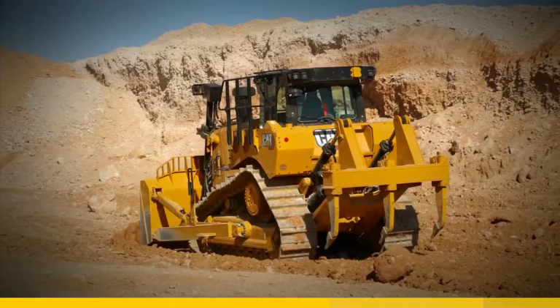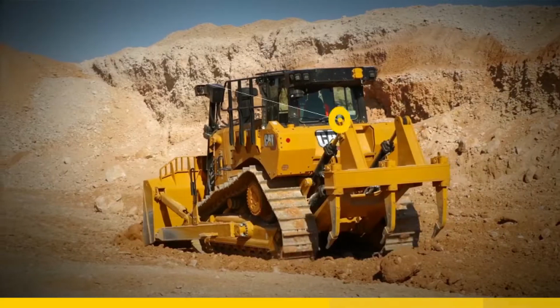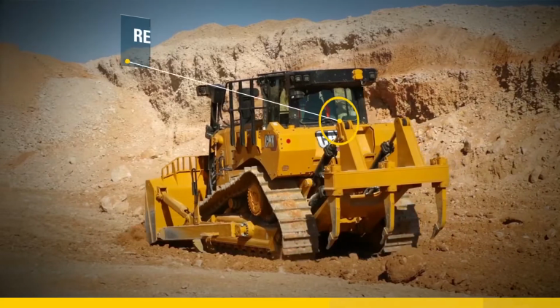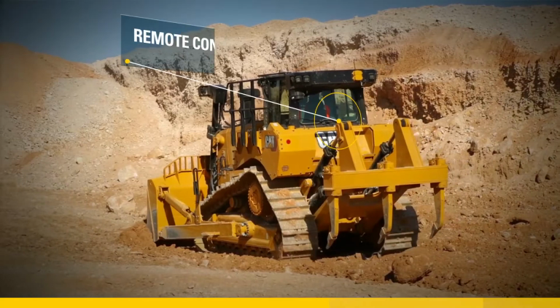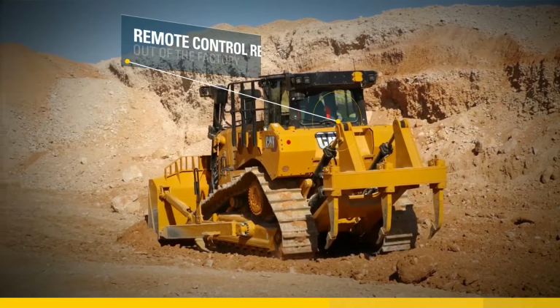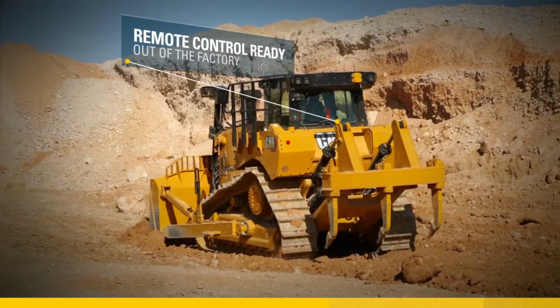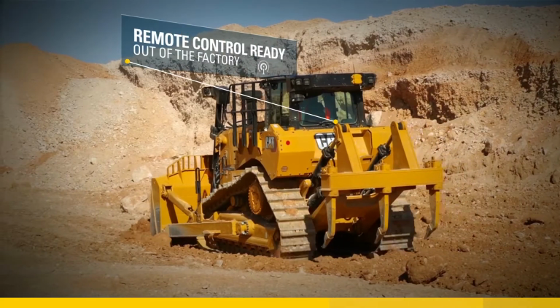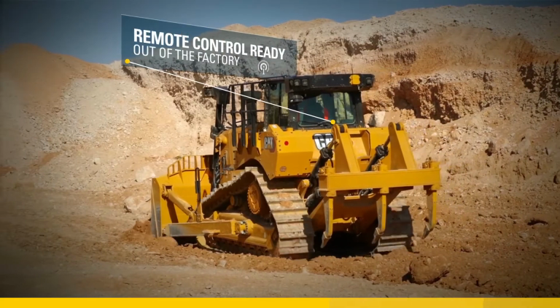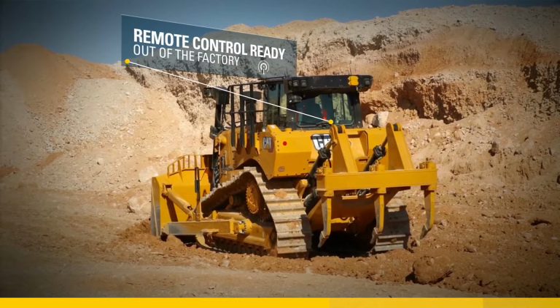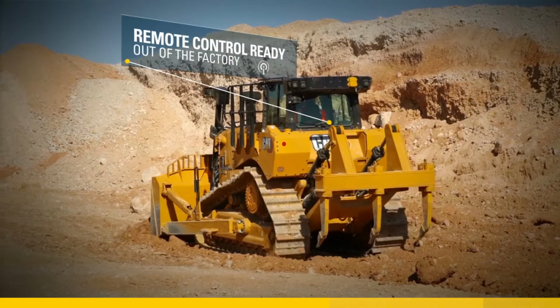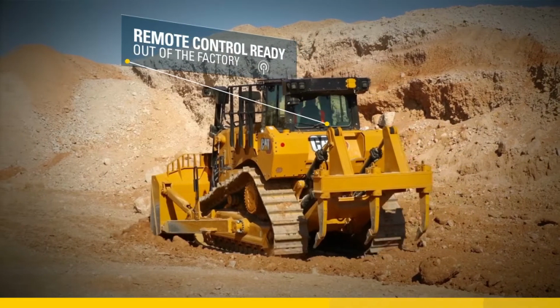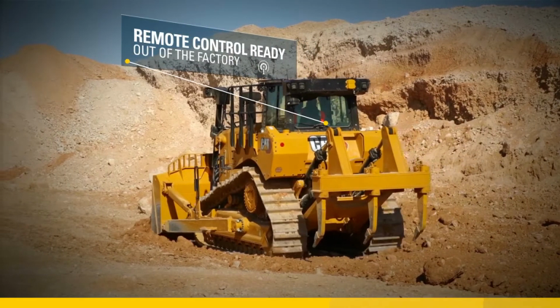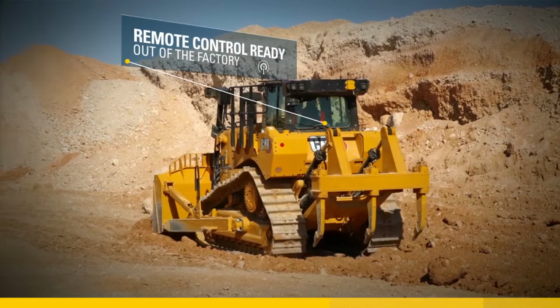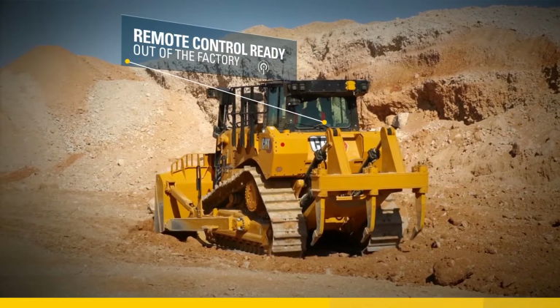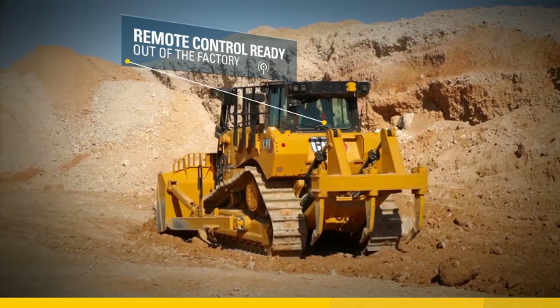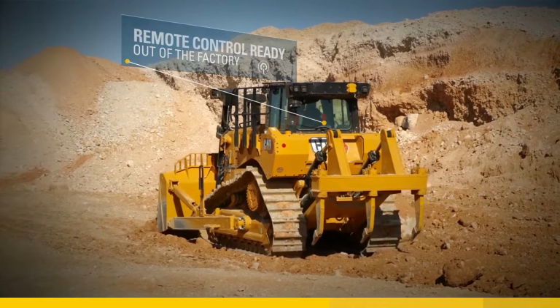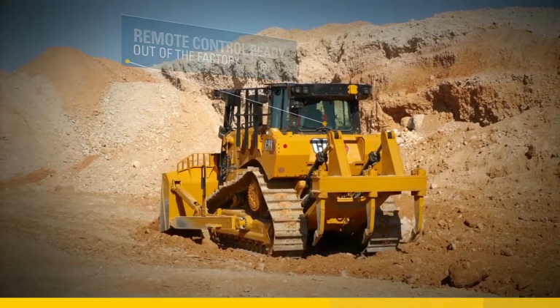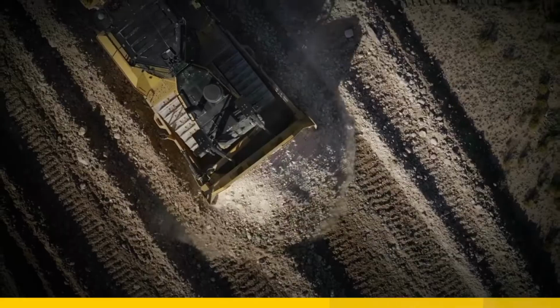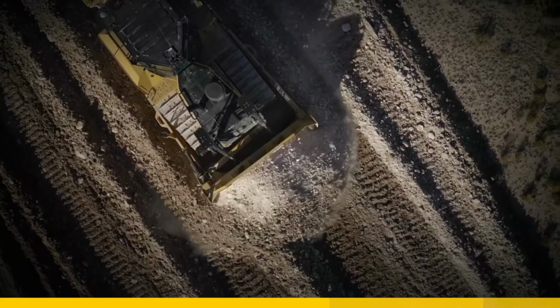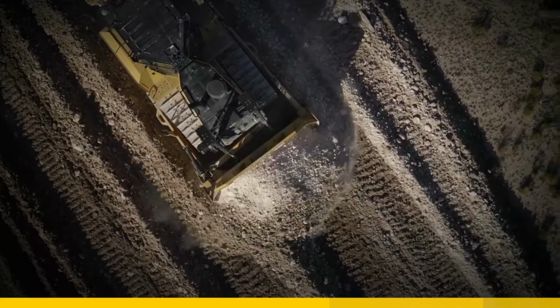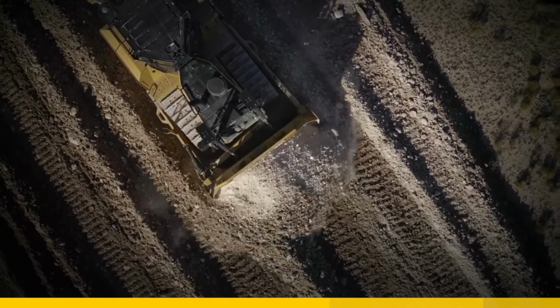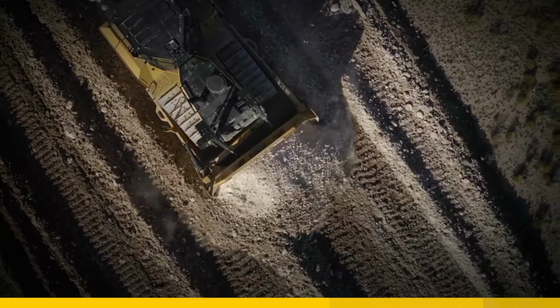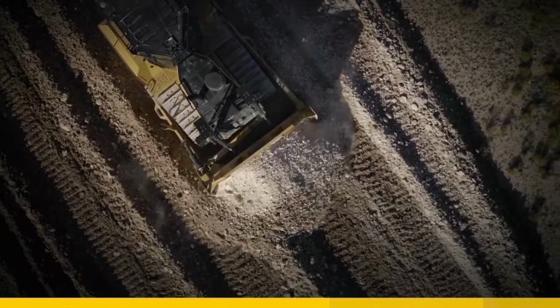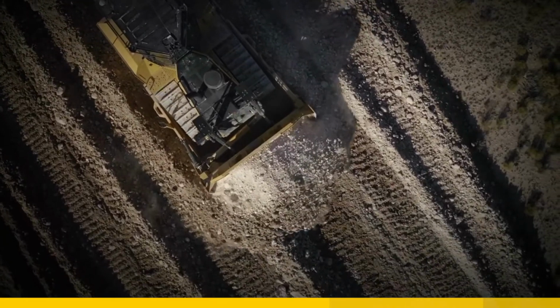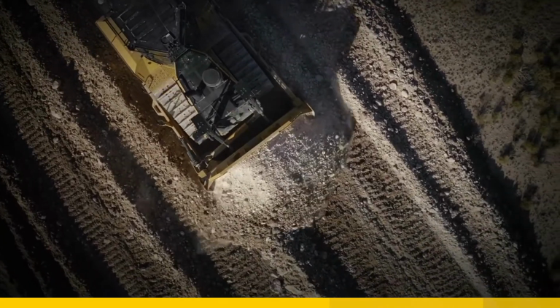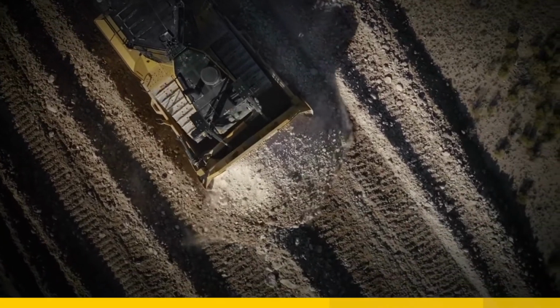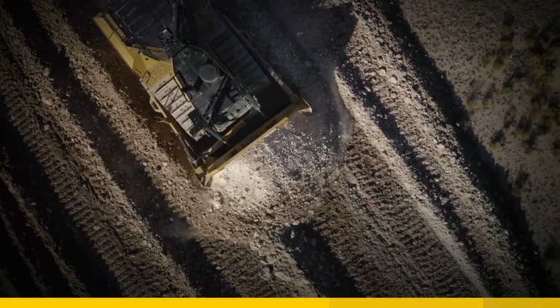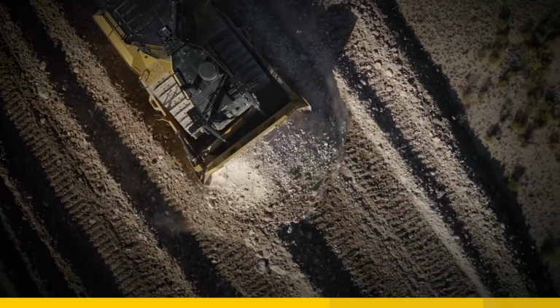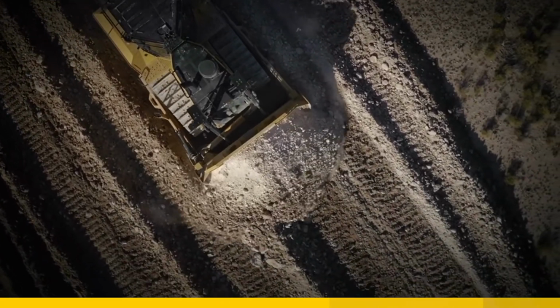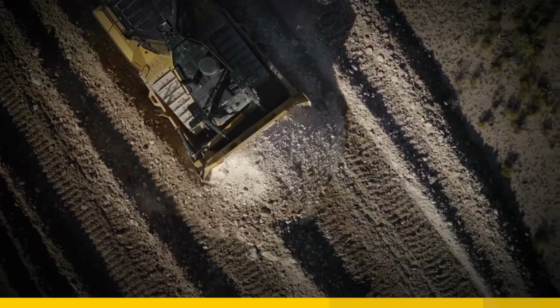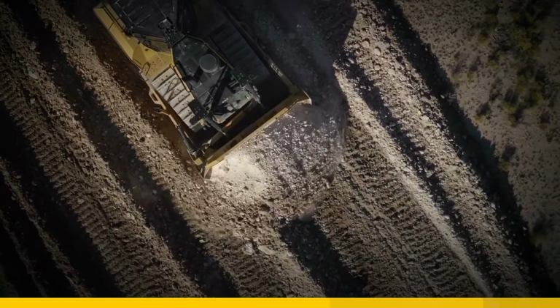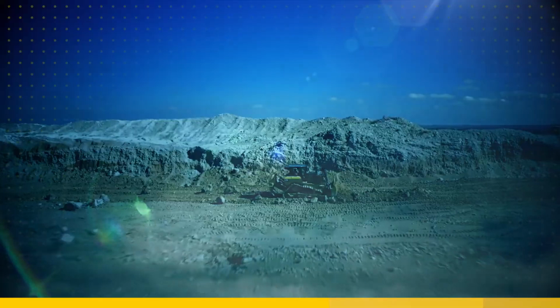Finally, the D7 will be remote control ready out of the factory and can accept a Cat Command remote control kit to complete the setup.